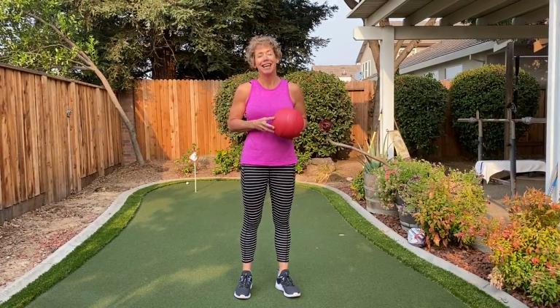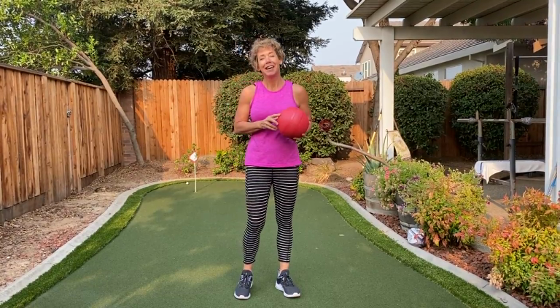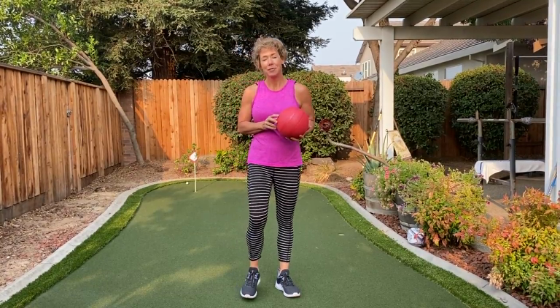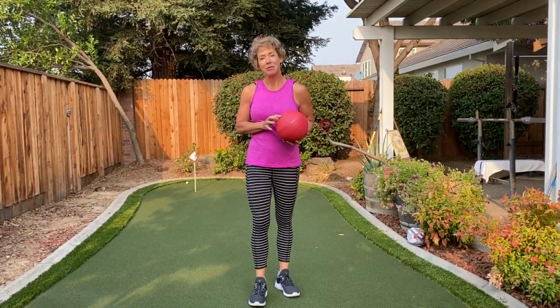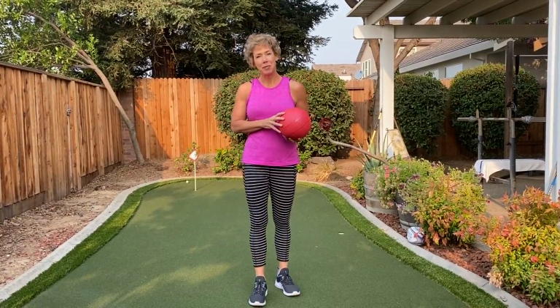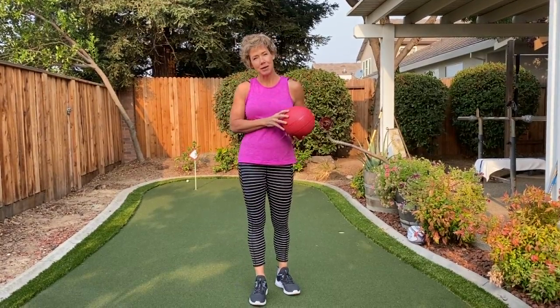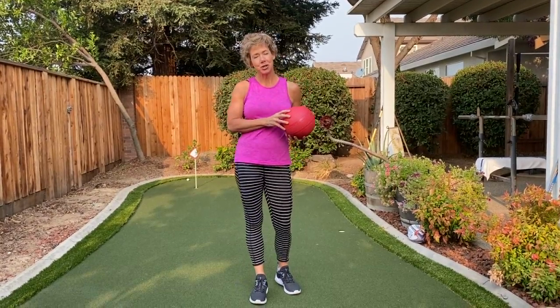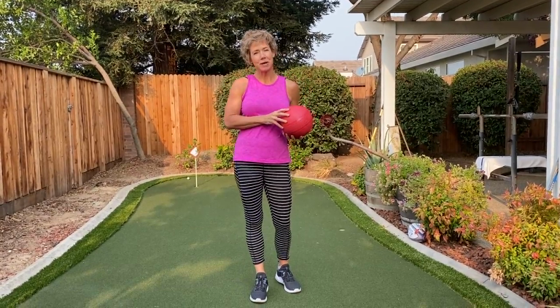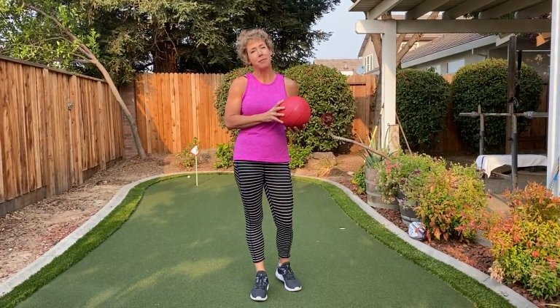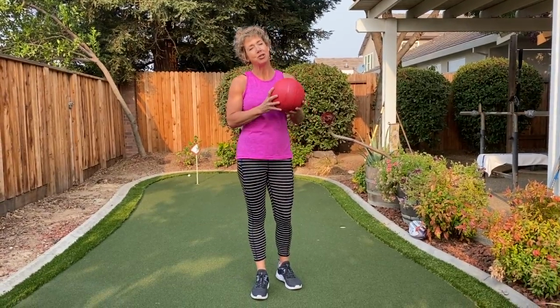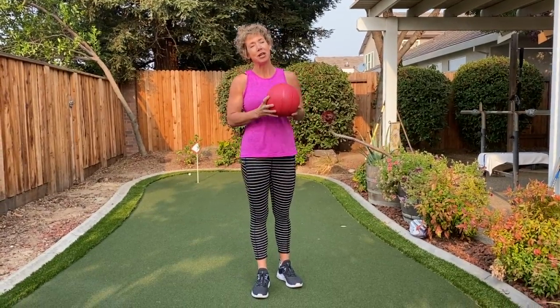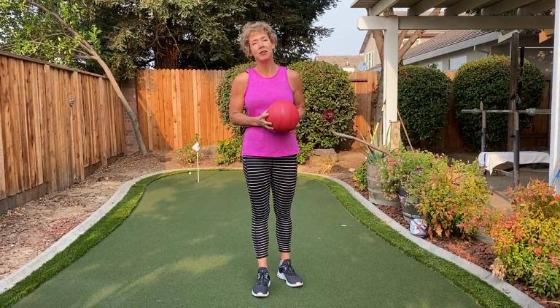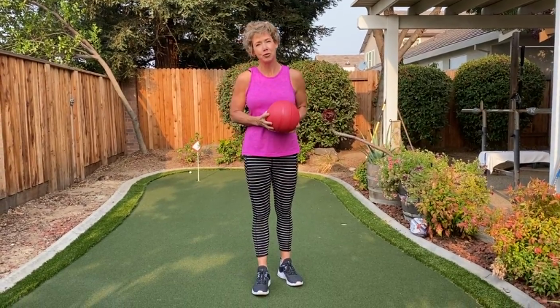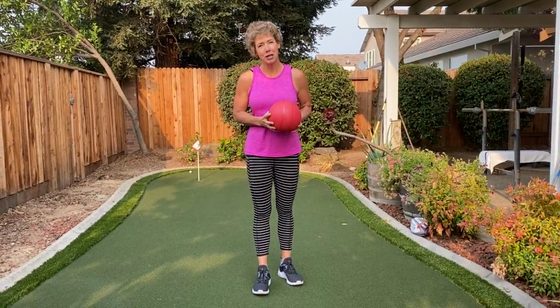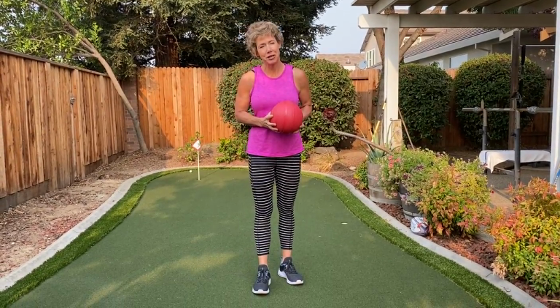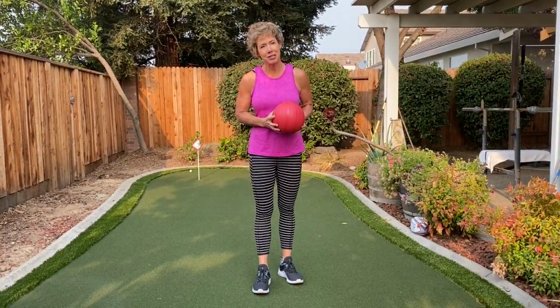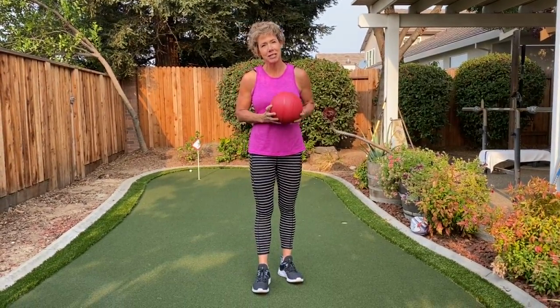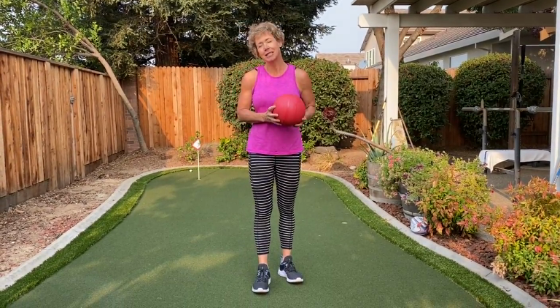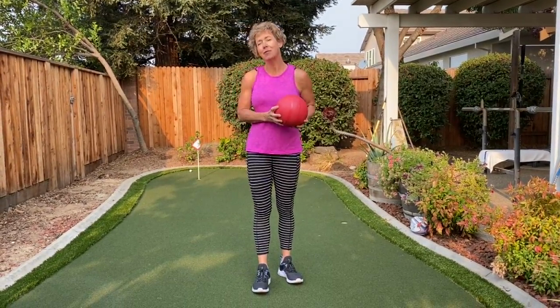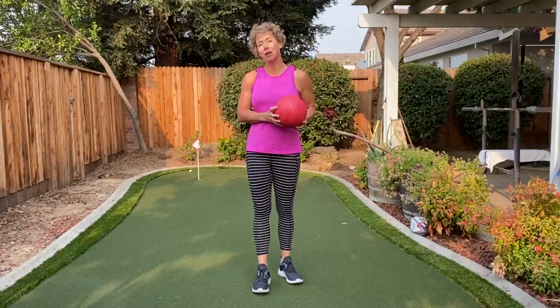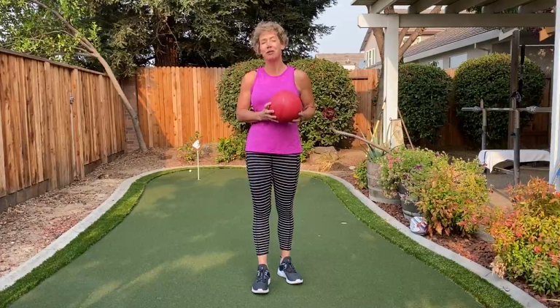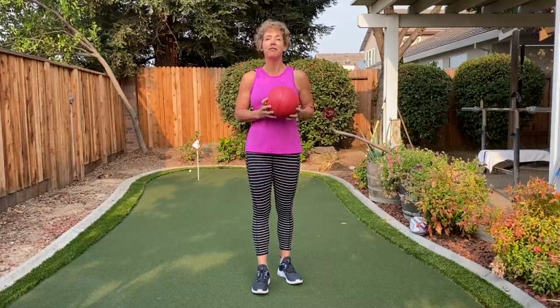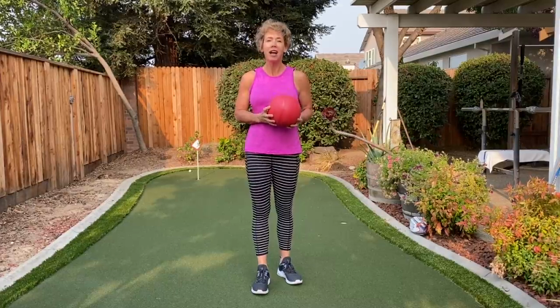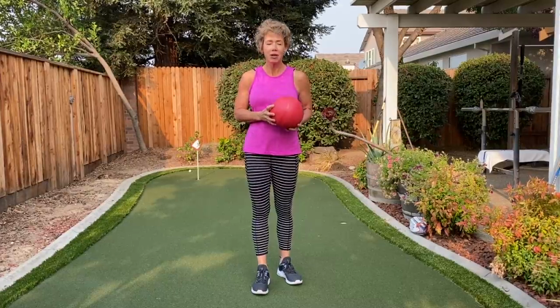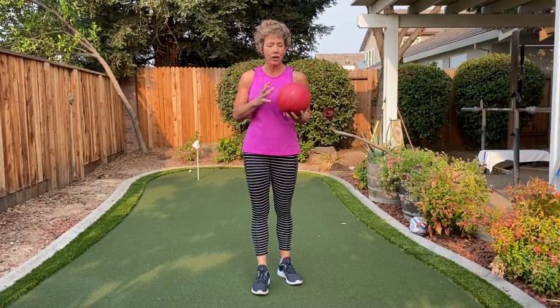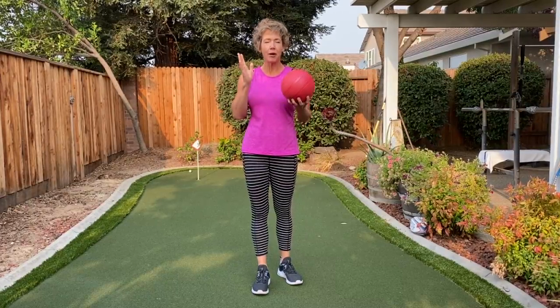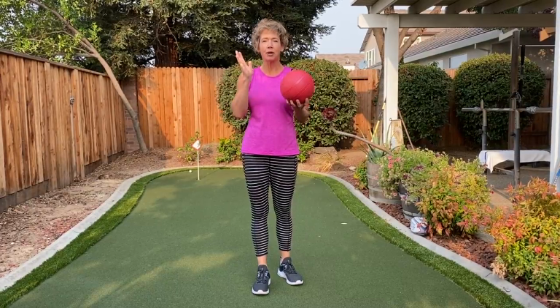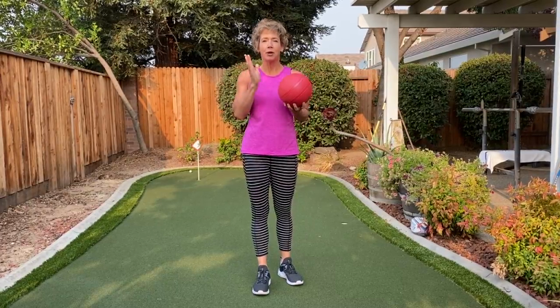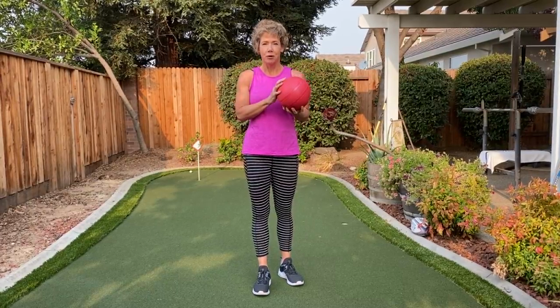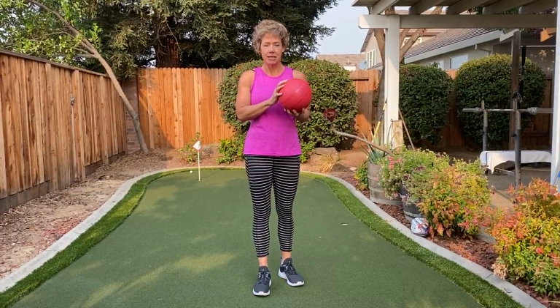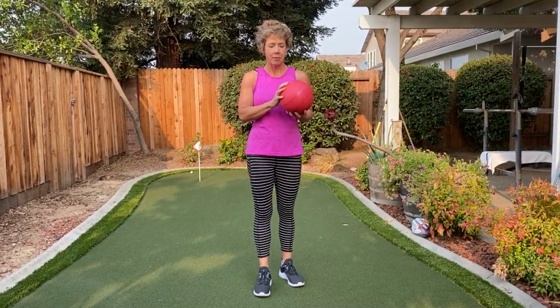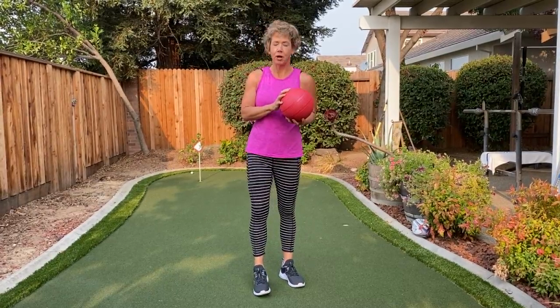Hi there, my name is Pam Sherman. I'm a trainer of 23 years and today we're gonna do a five-minute workout with a slam ball.